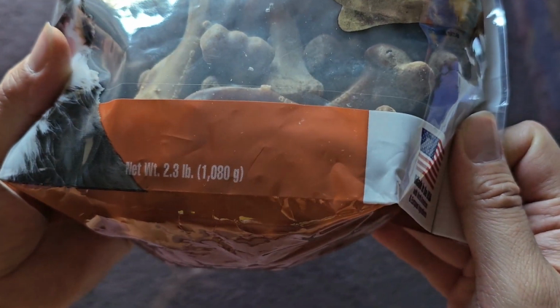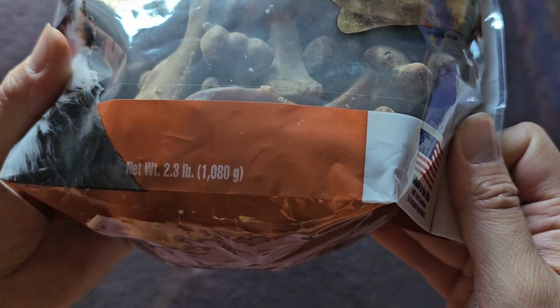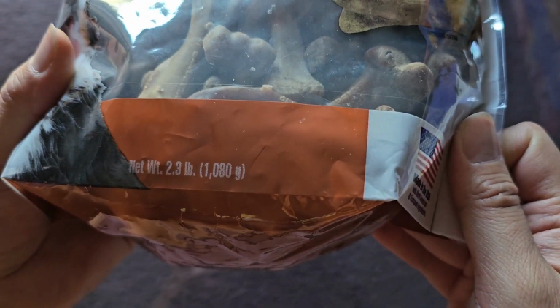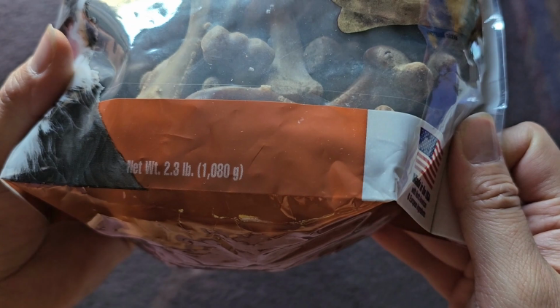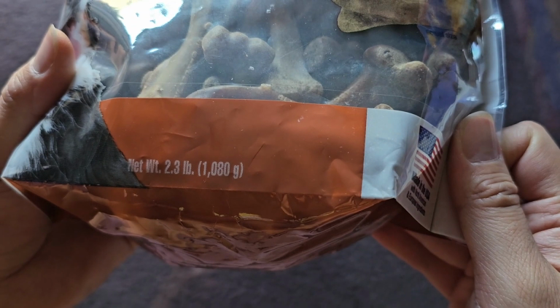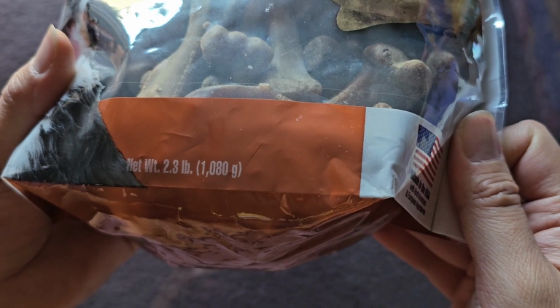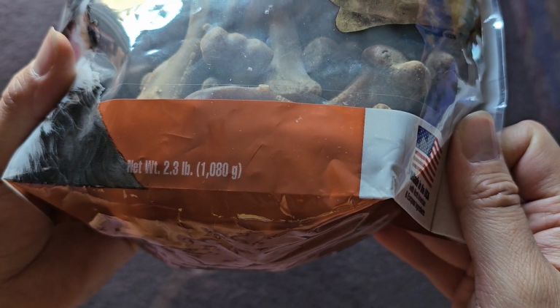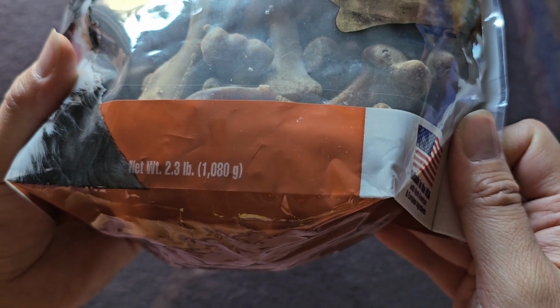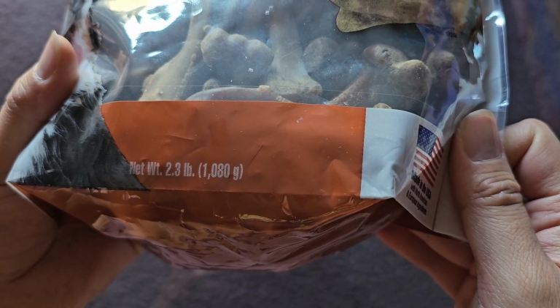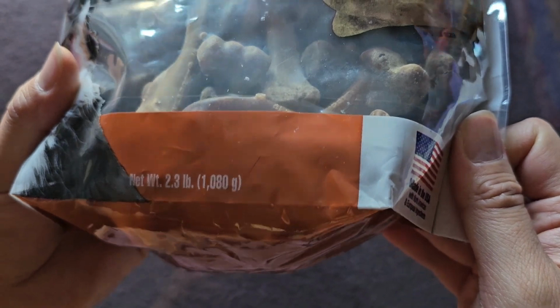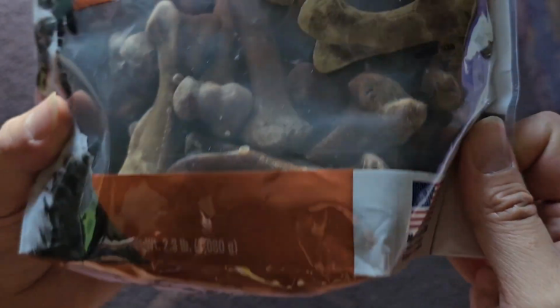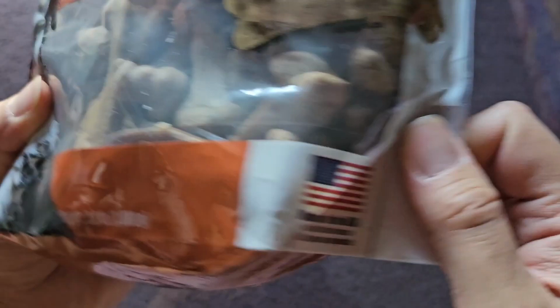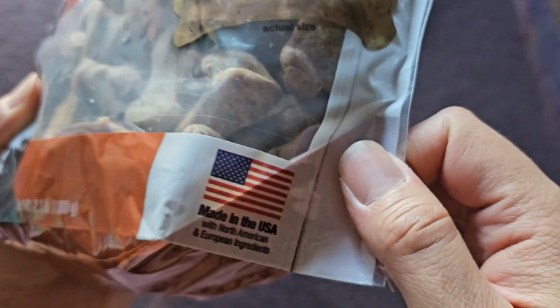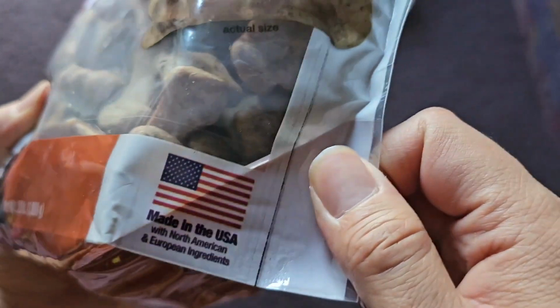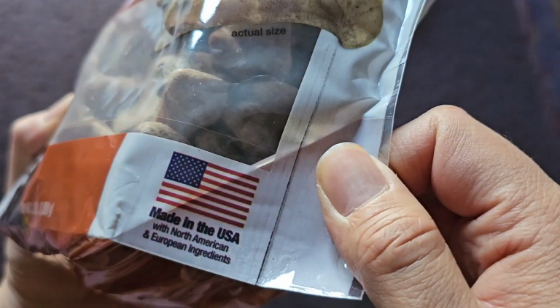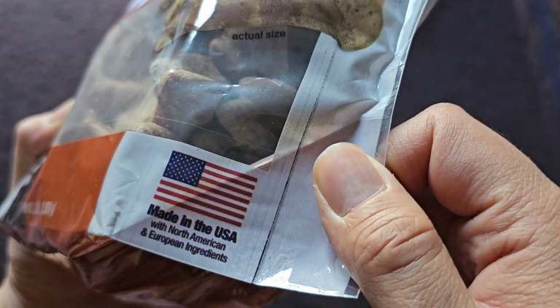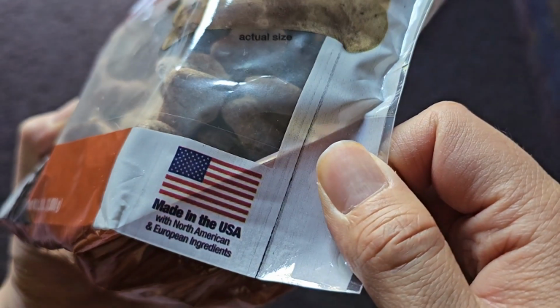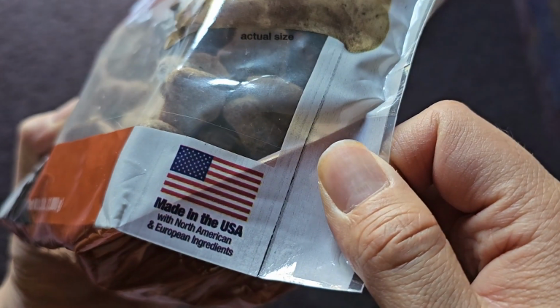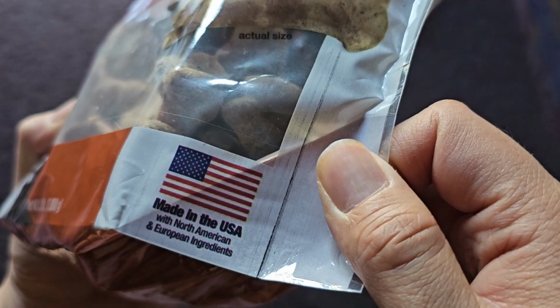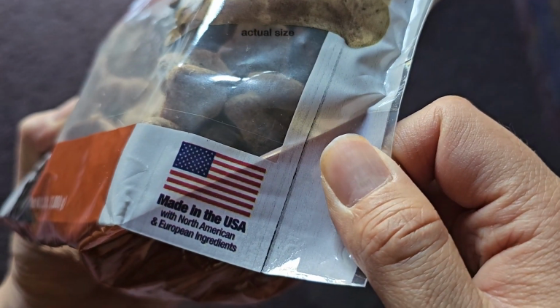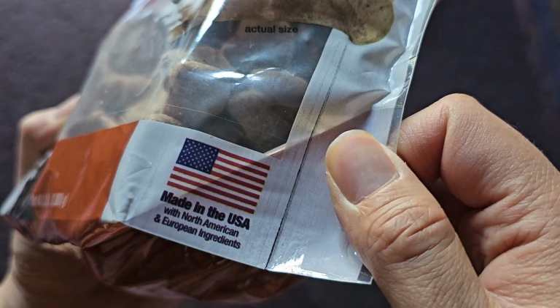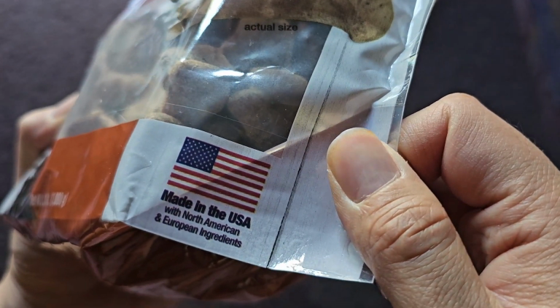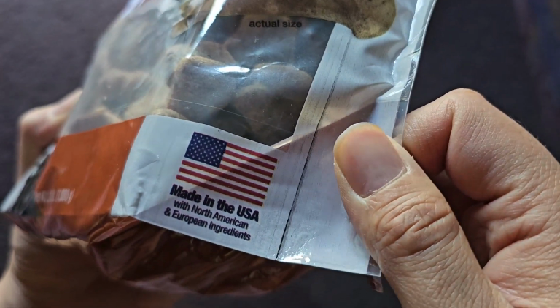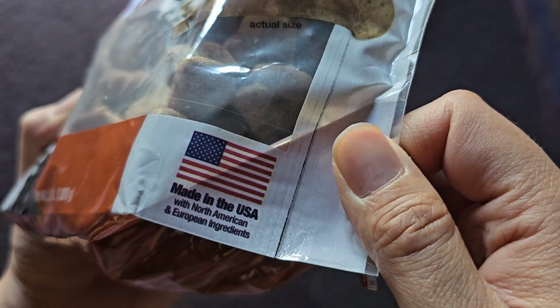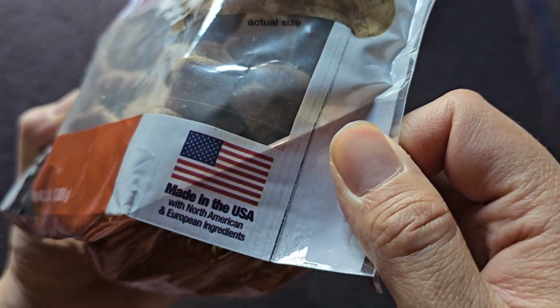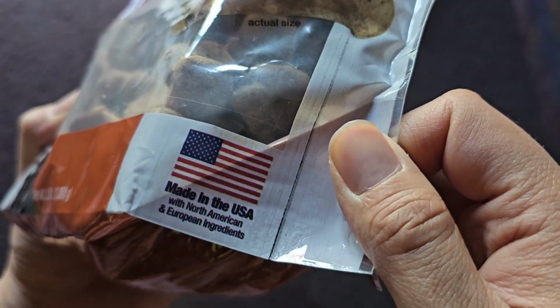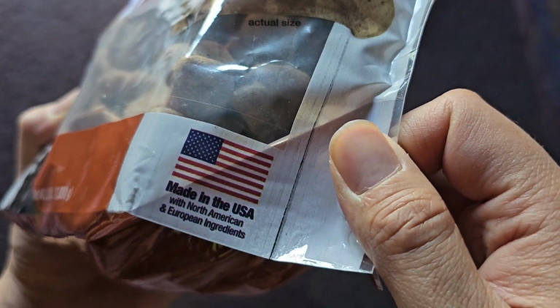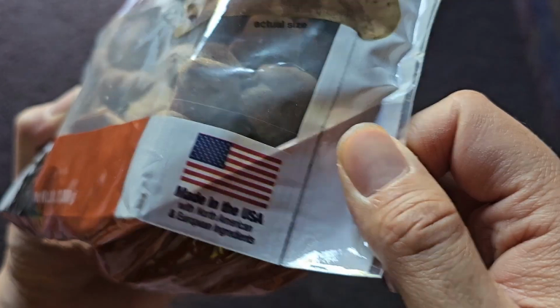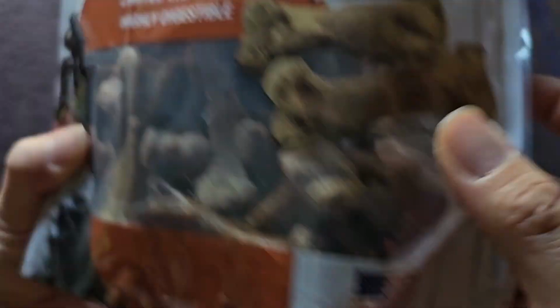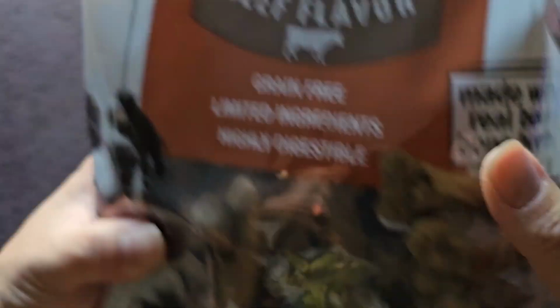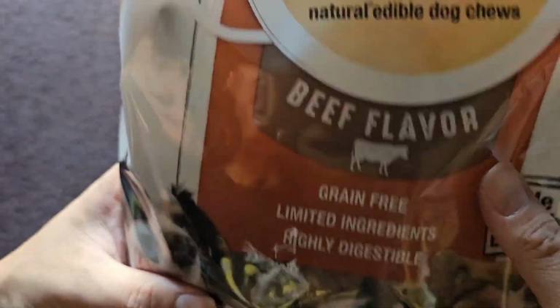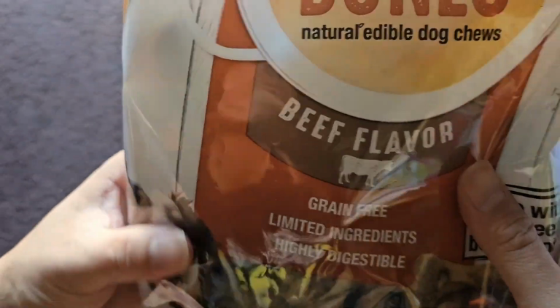Net weight 2.3 pounds, 1,080 grams. Made in the USA with North American and European ingredients.